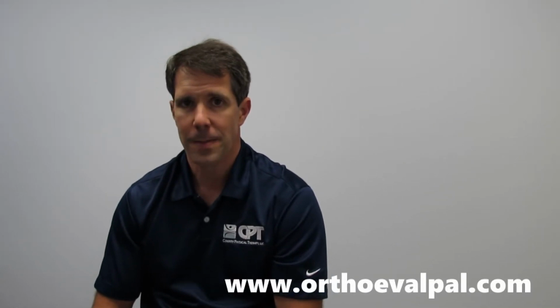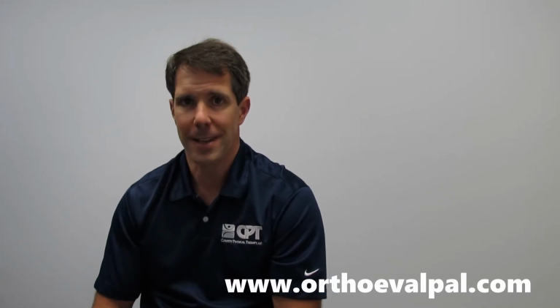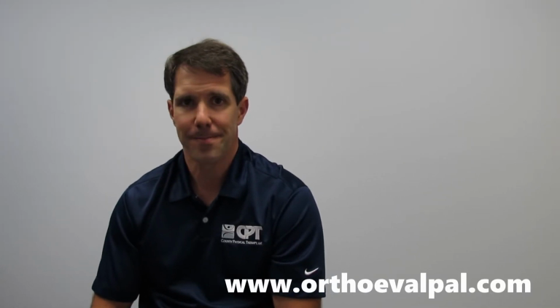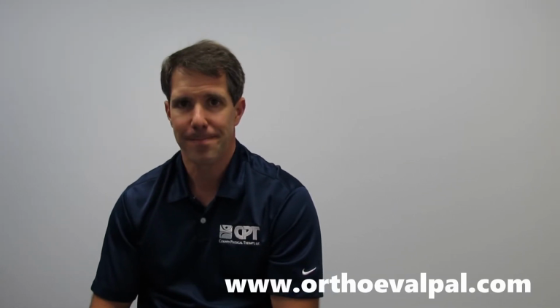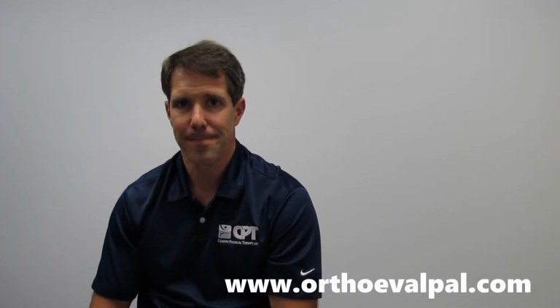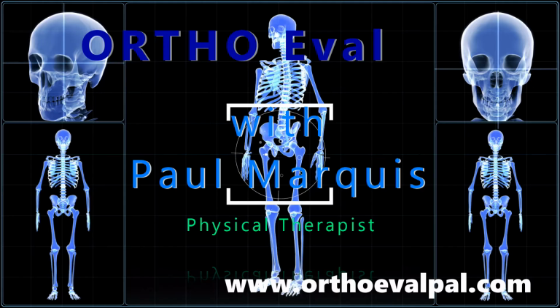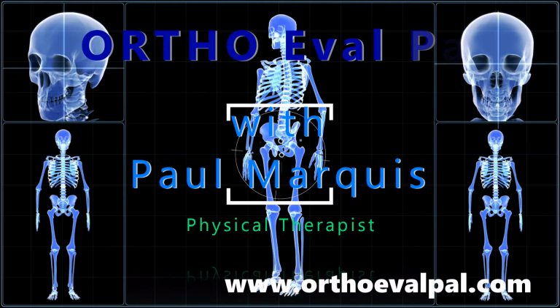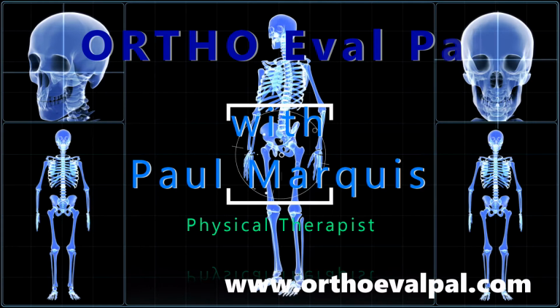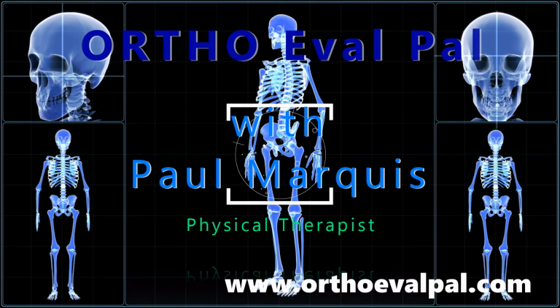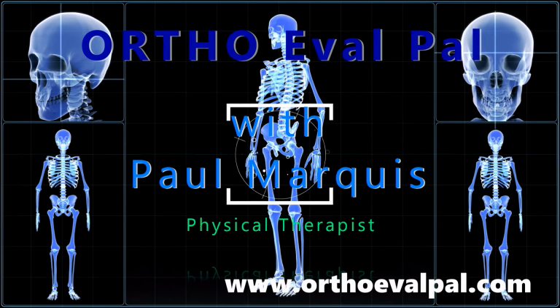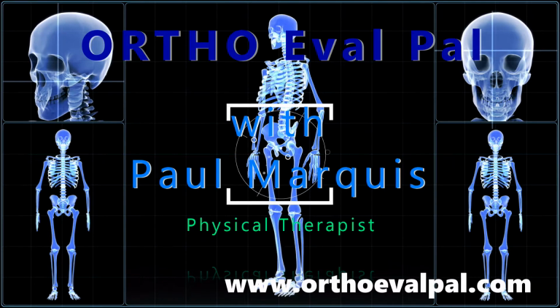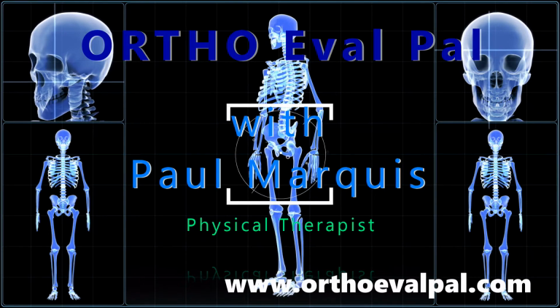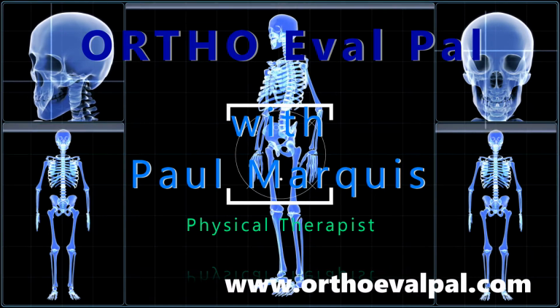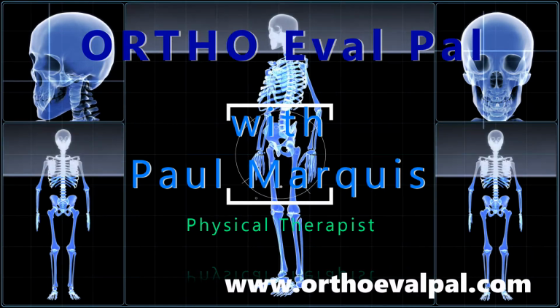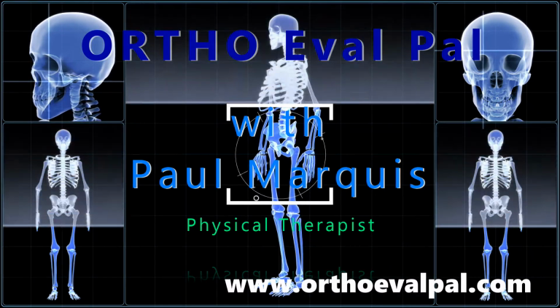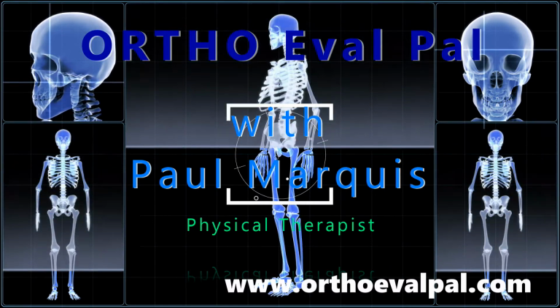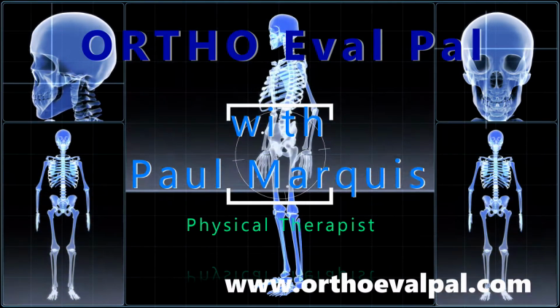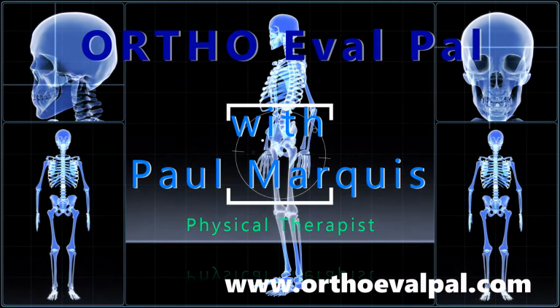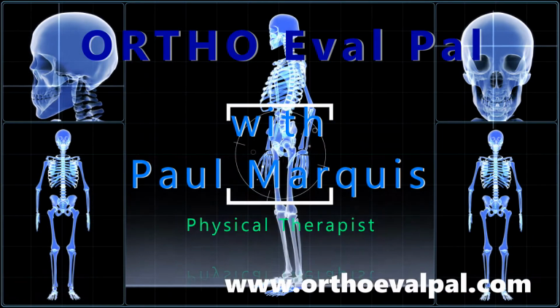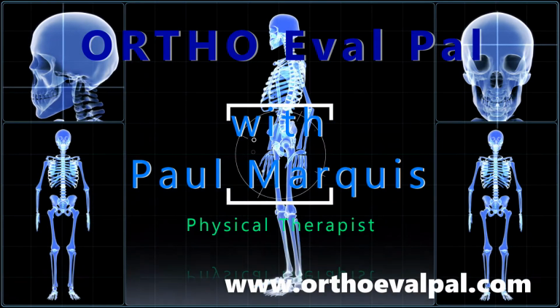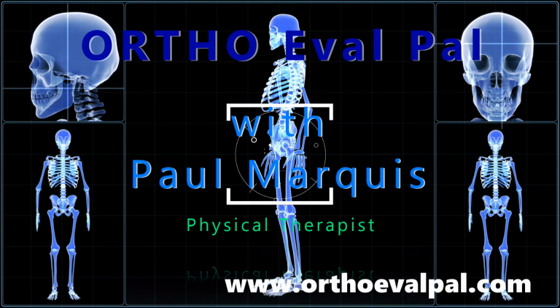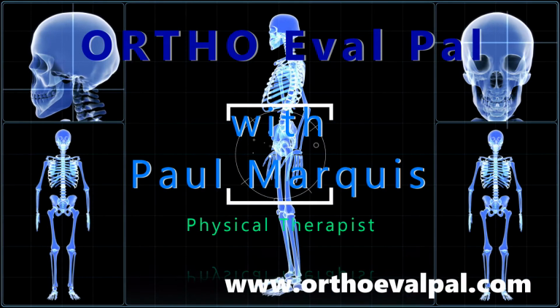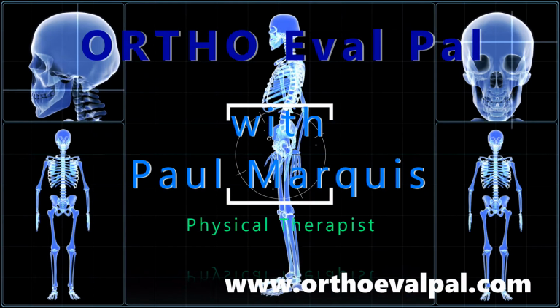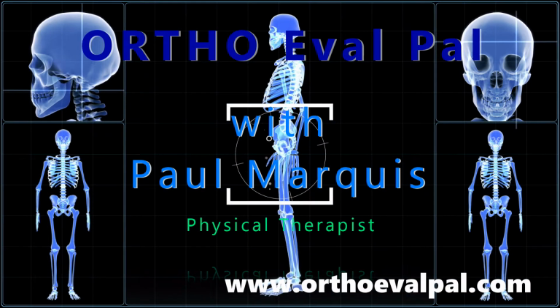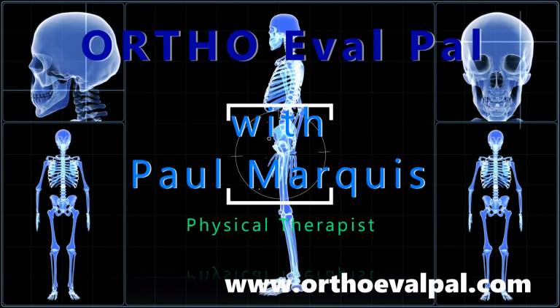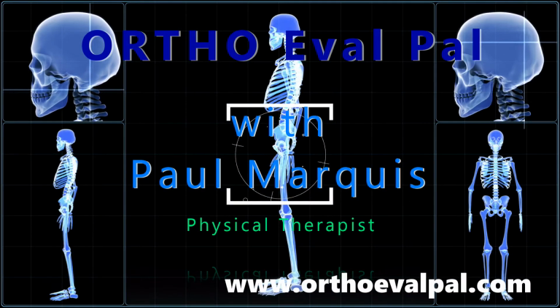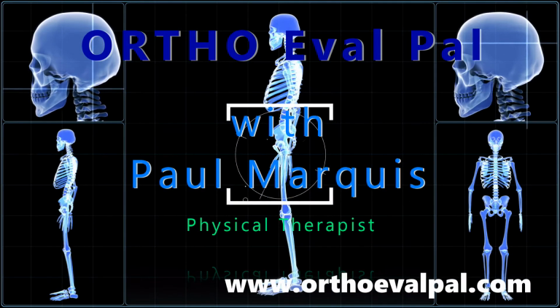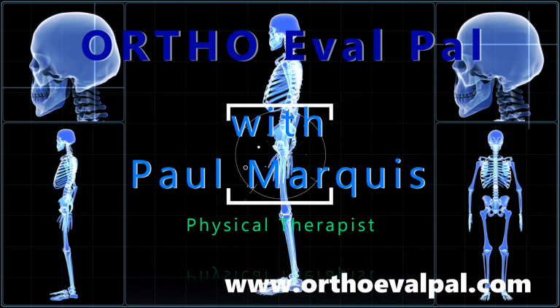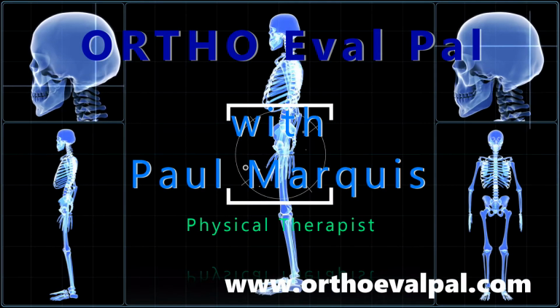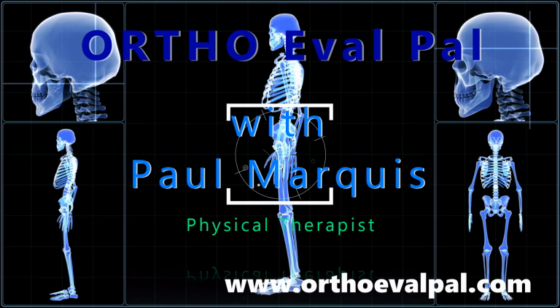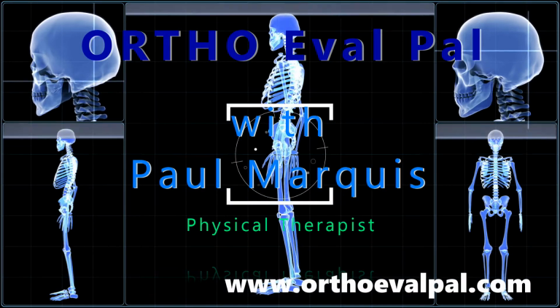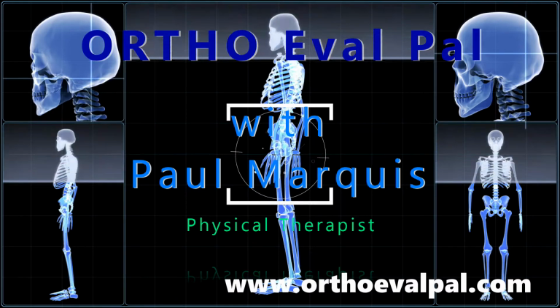Thanks. We hope you've enjoyed this video, and for more awesome content, go to orthoevalpal.com.